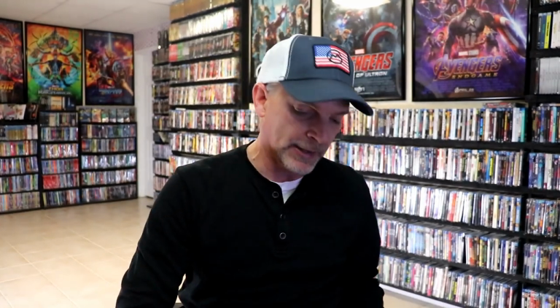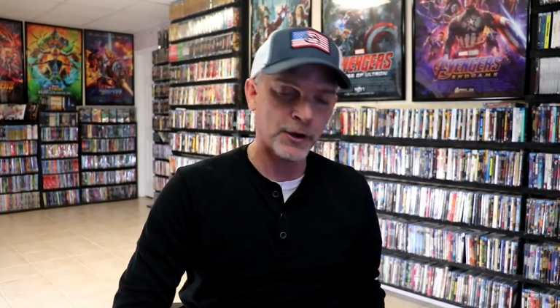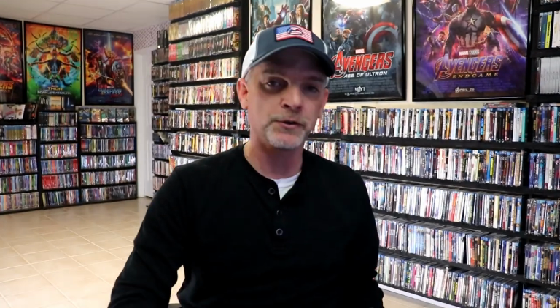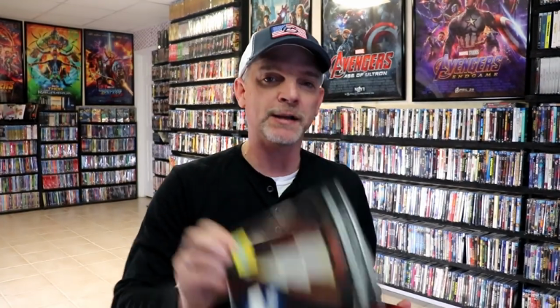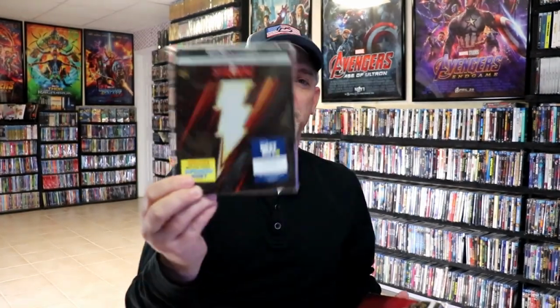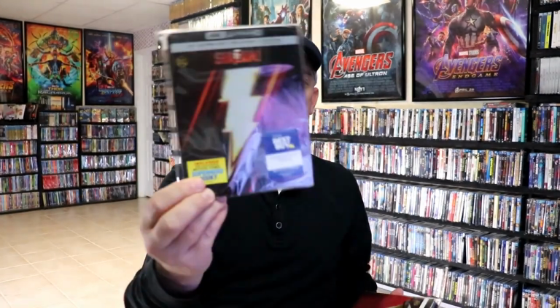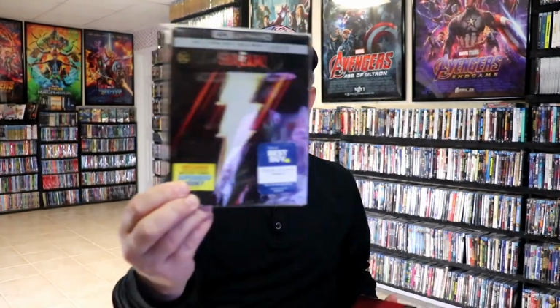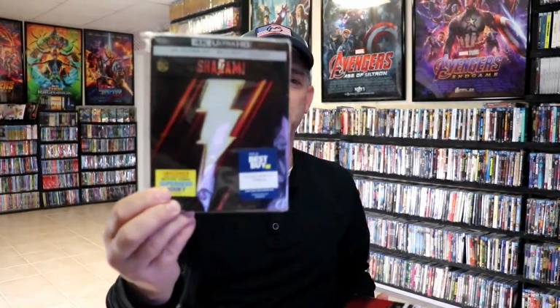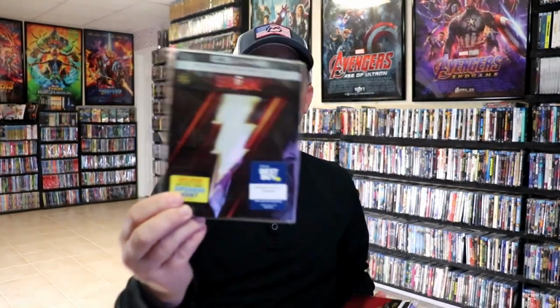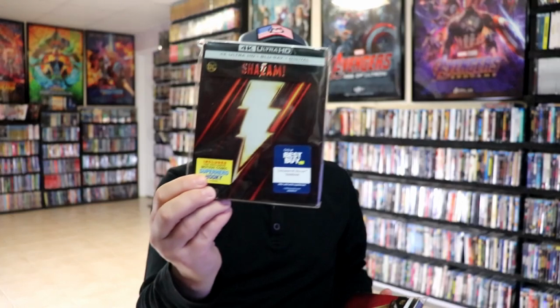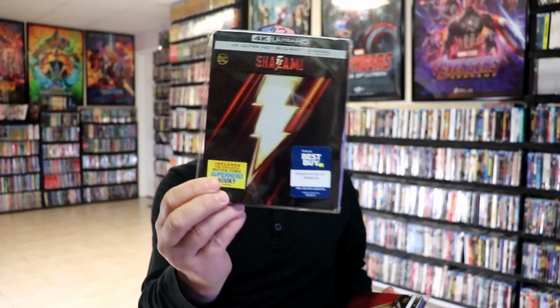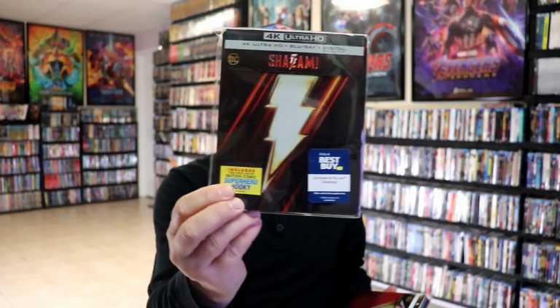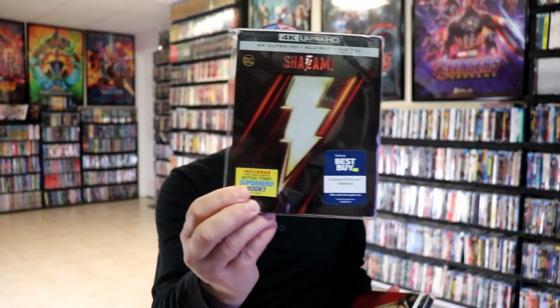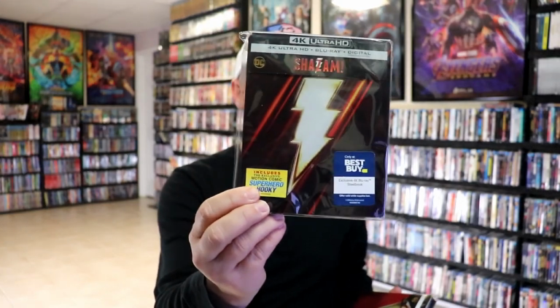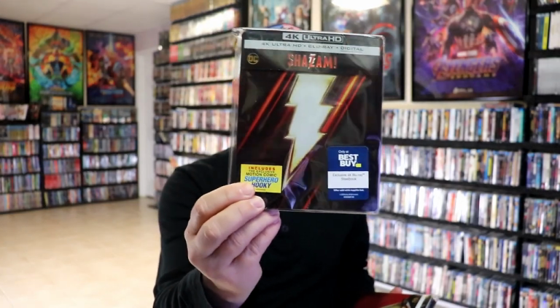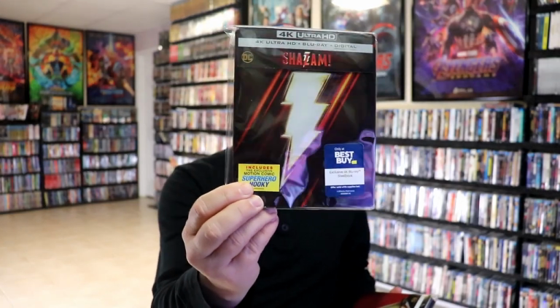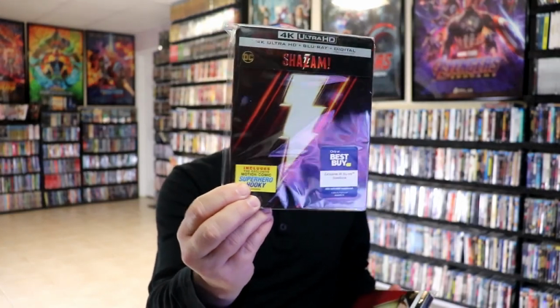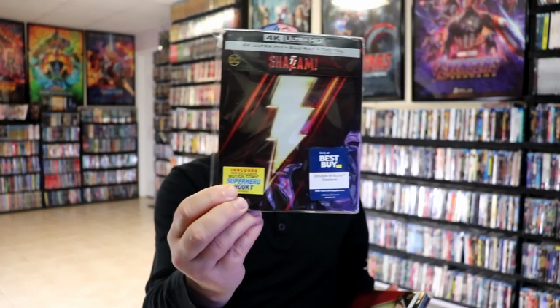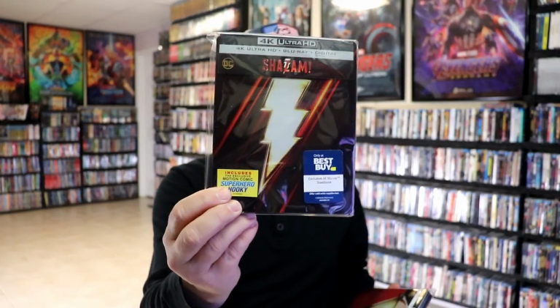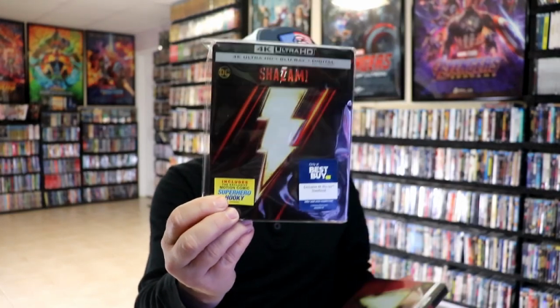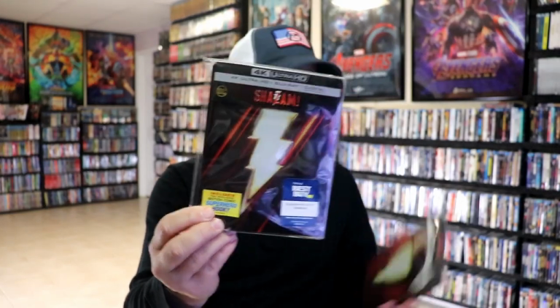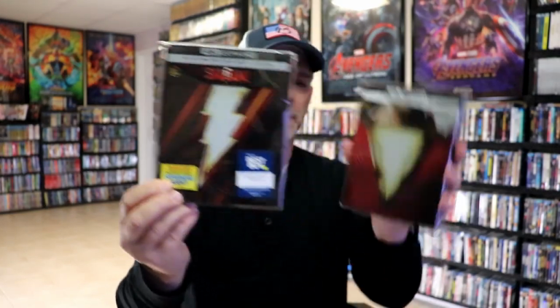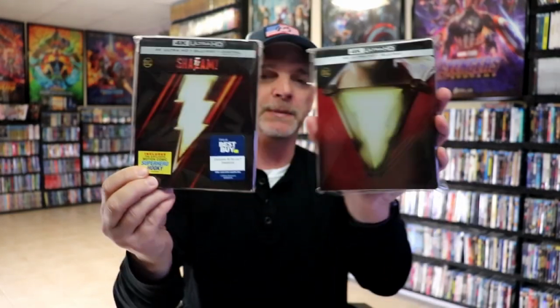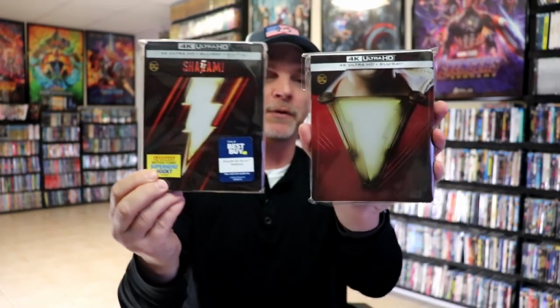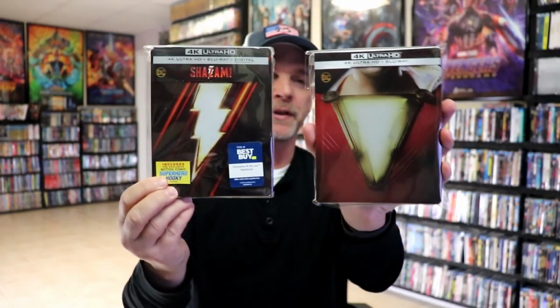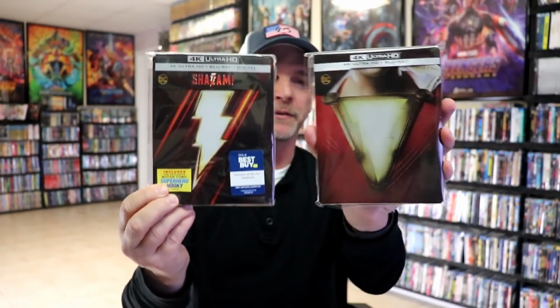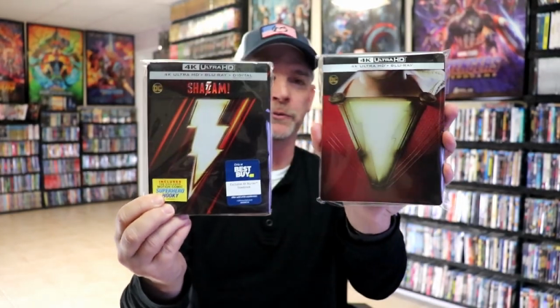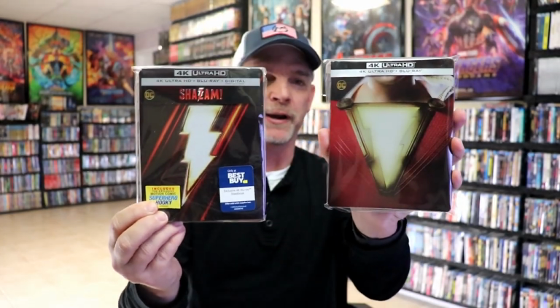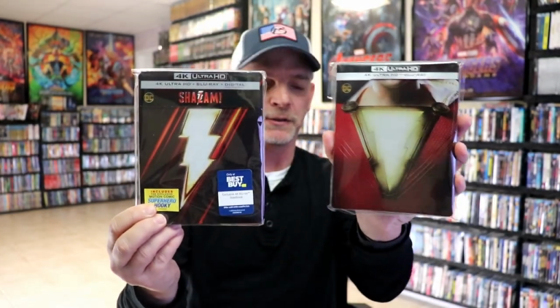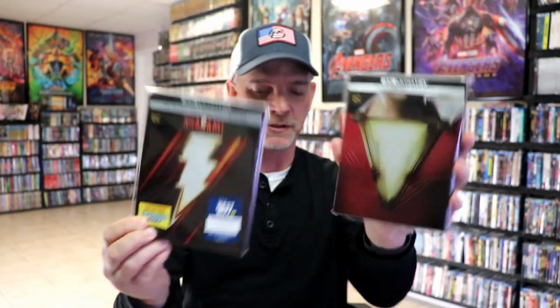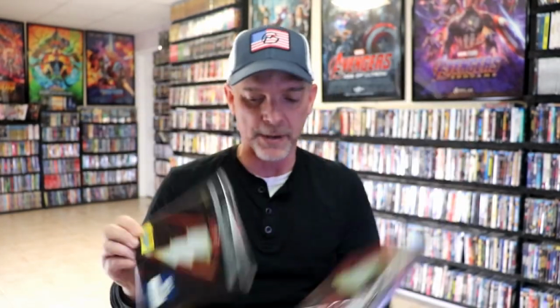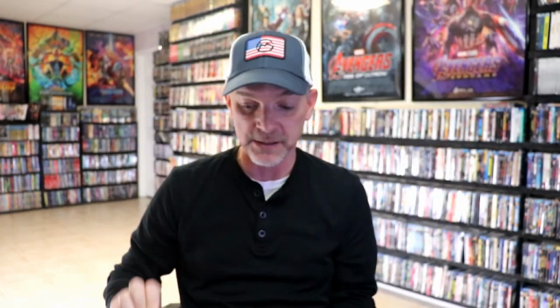Now here in the United States, we've got the Best Buy exclusive with the logo. But to me, I really think that this one right here looks the best.